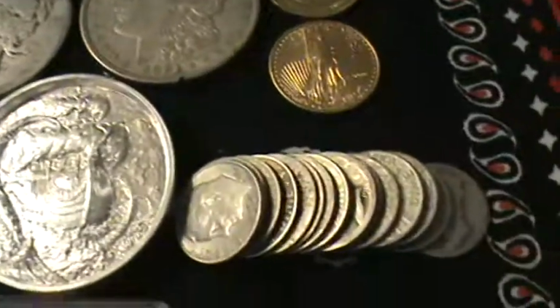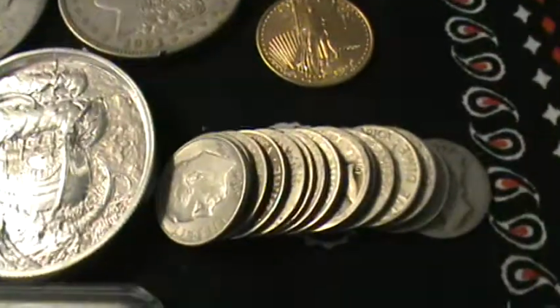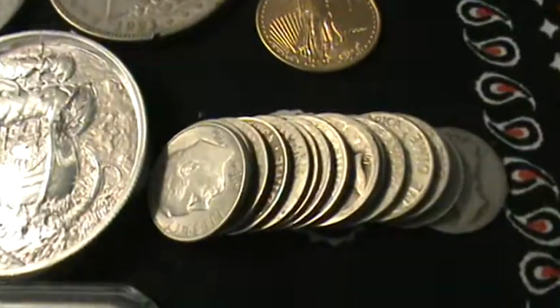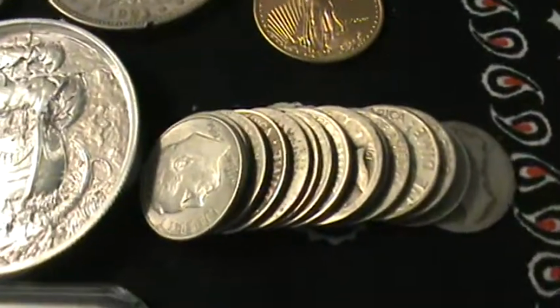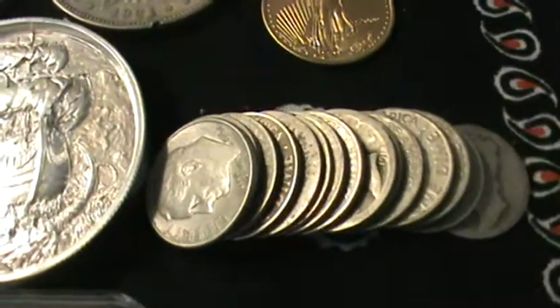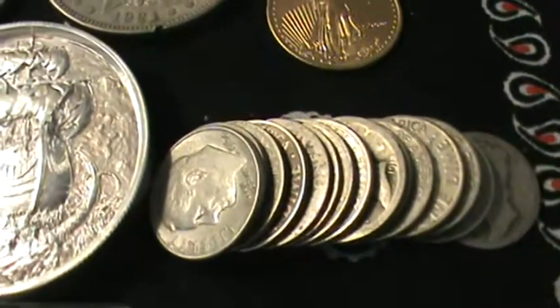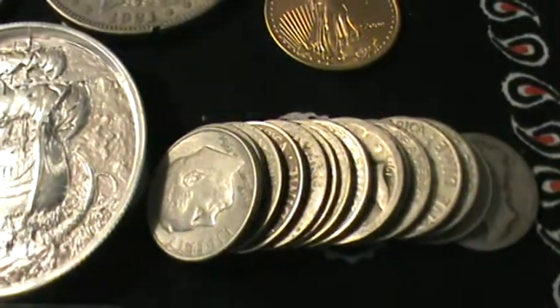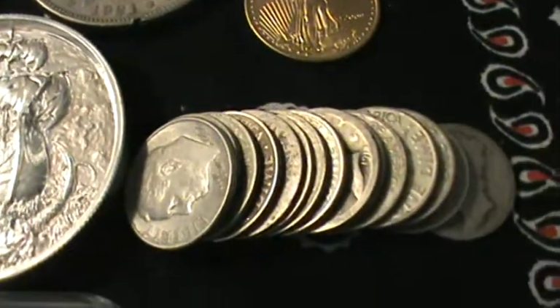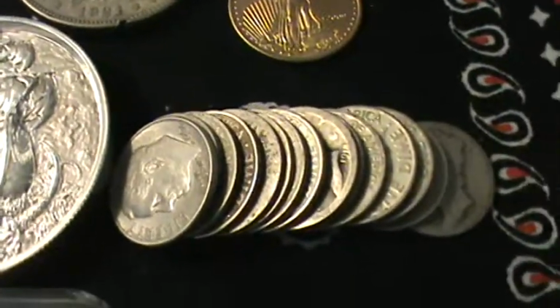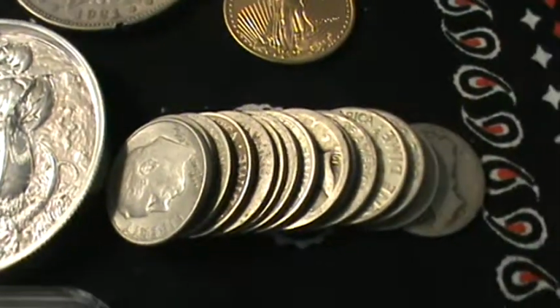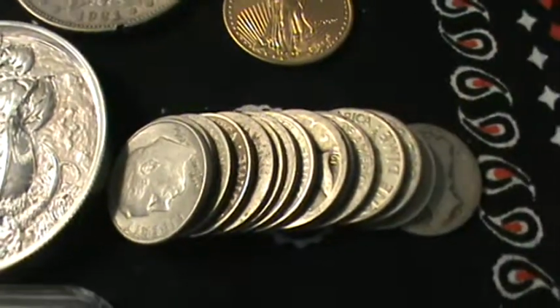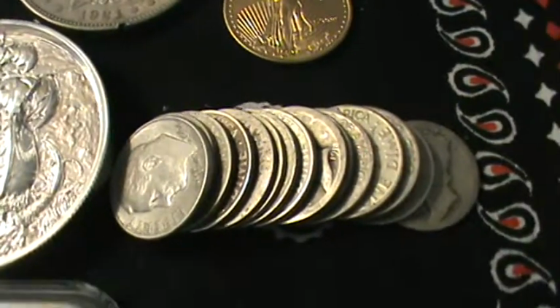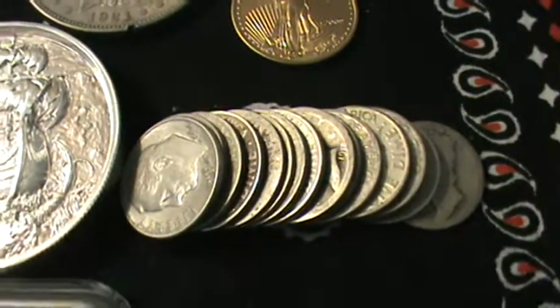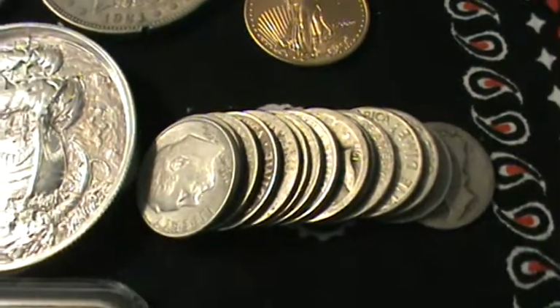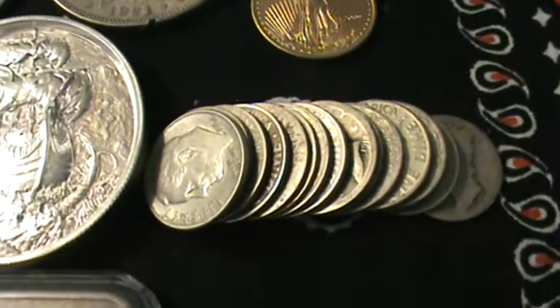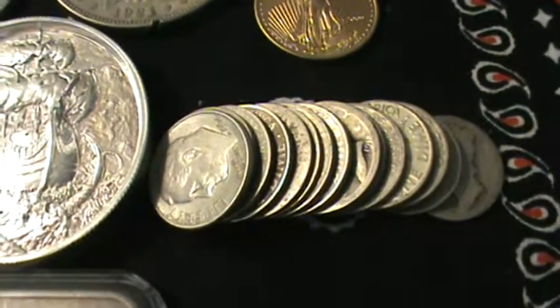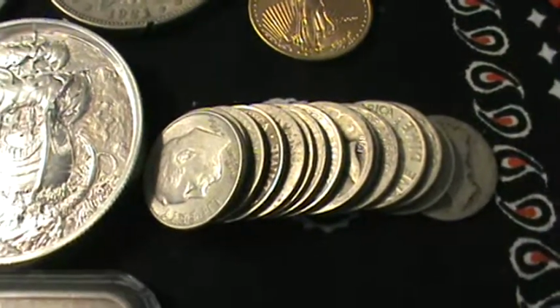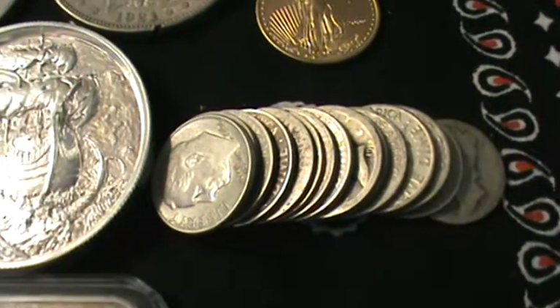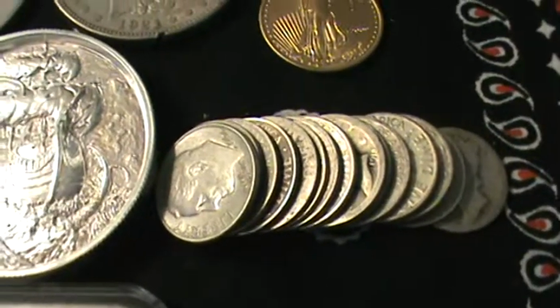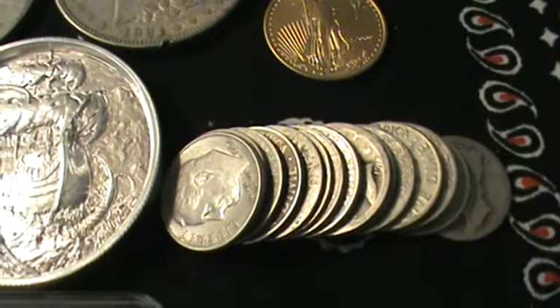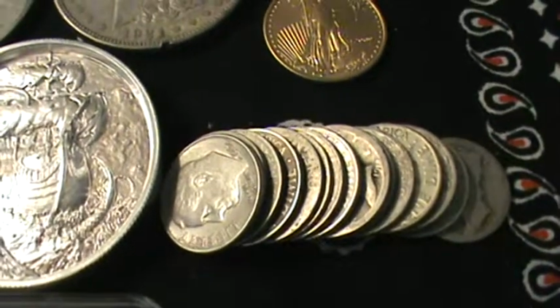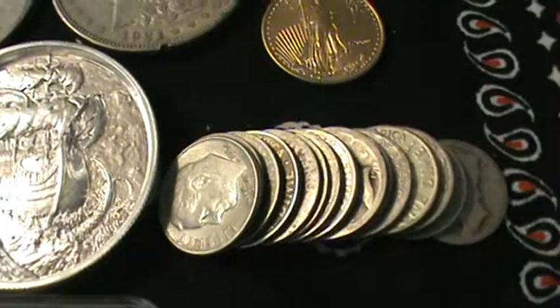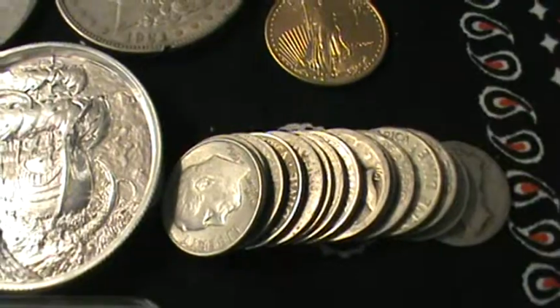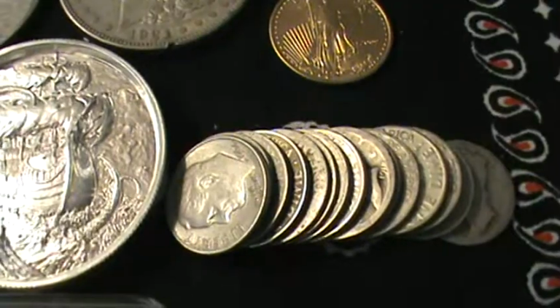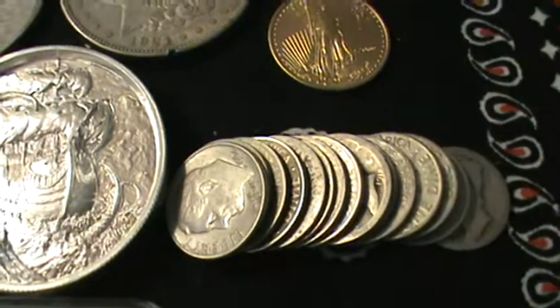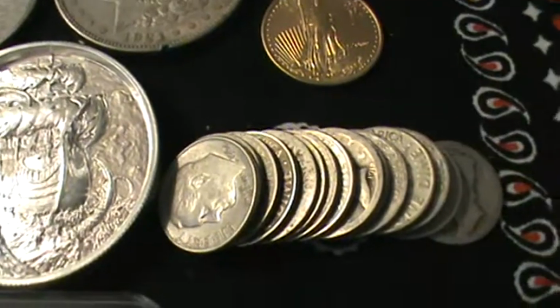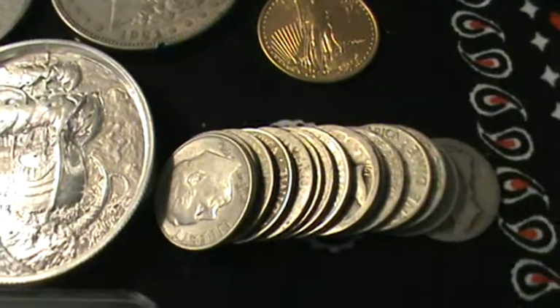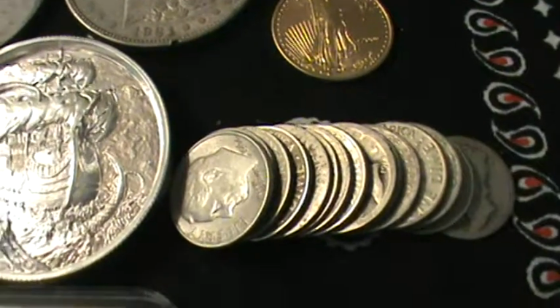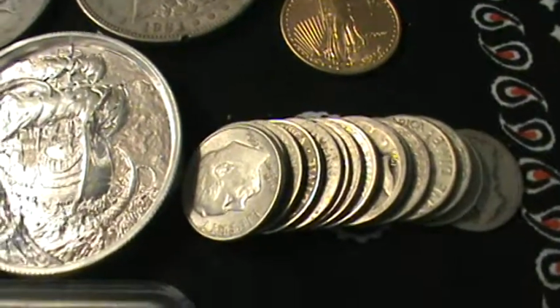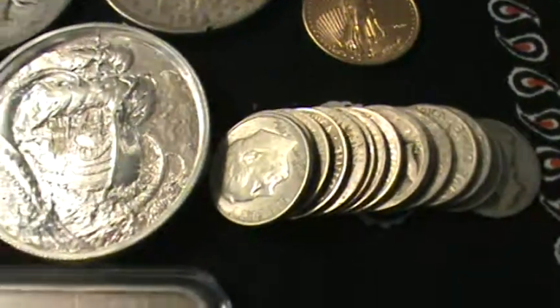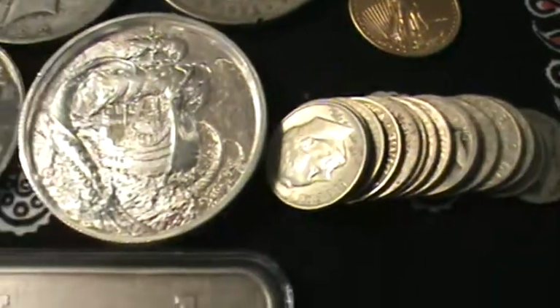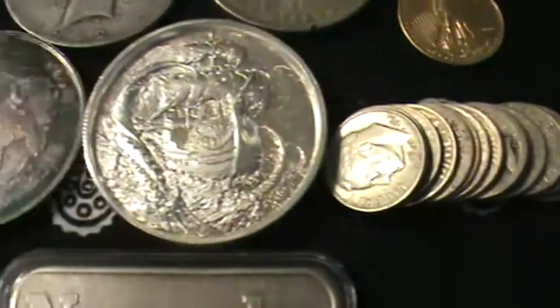I got some dimes there. I think I got 15 dimes assorted — there's some Barbers, some Rosies, and some Mercs.